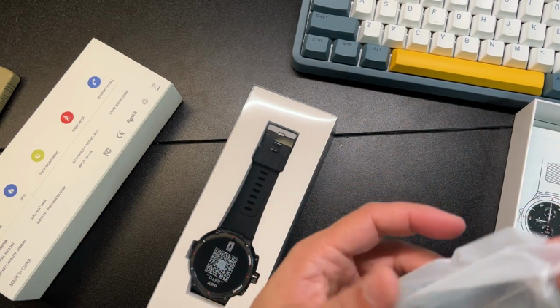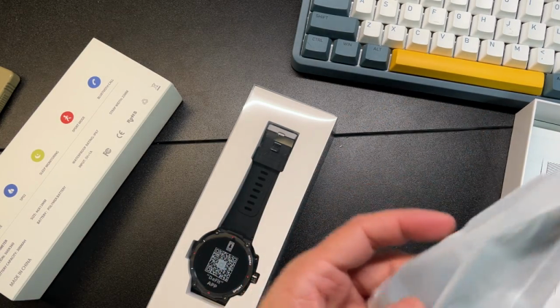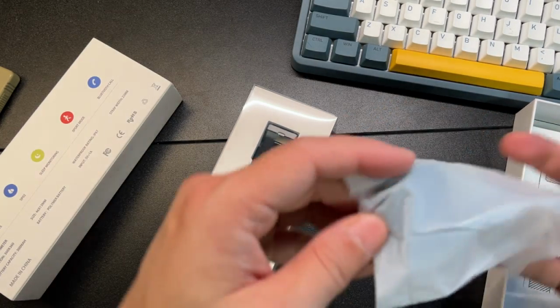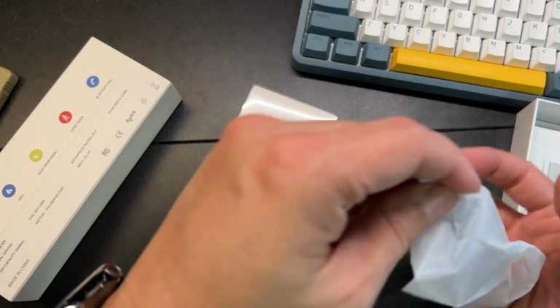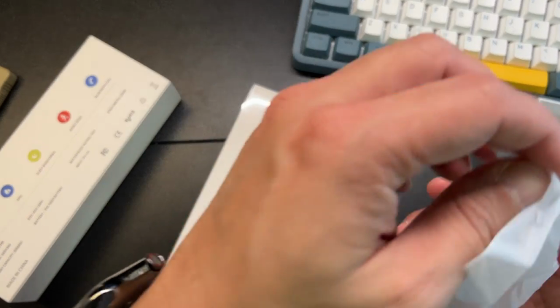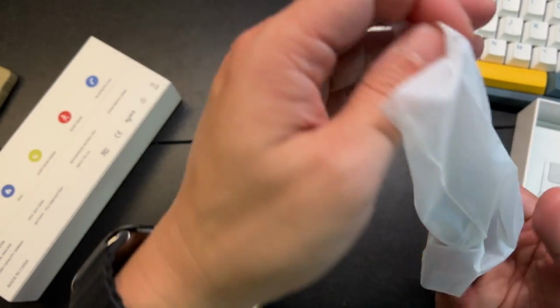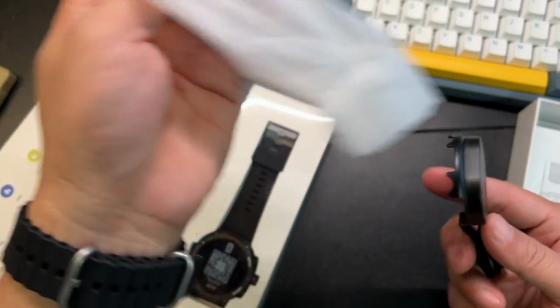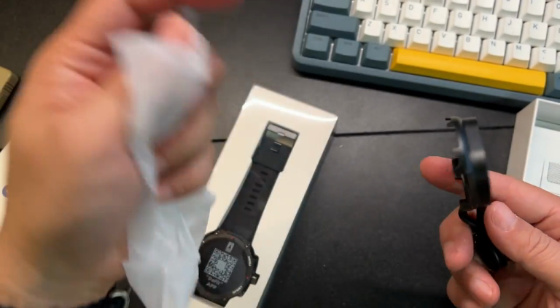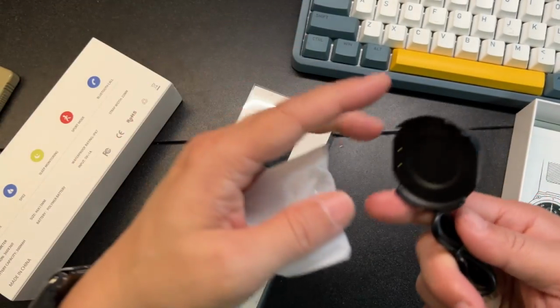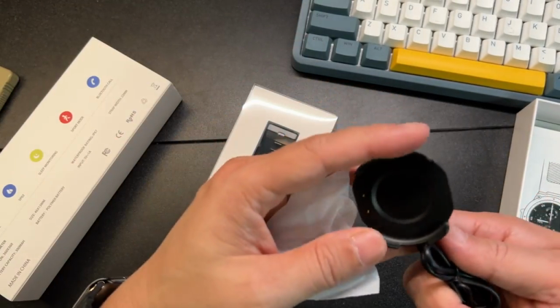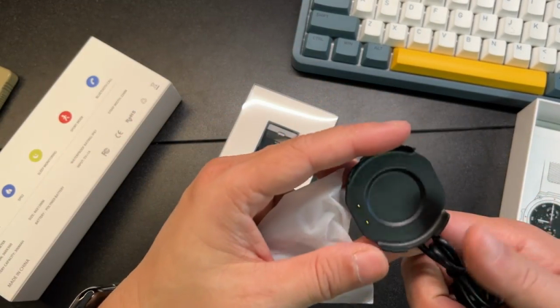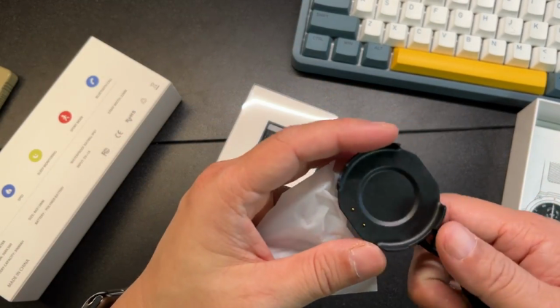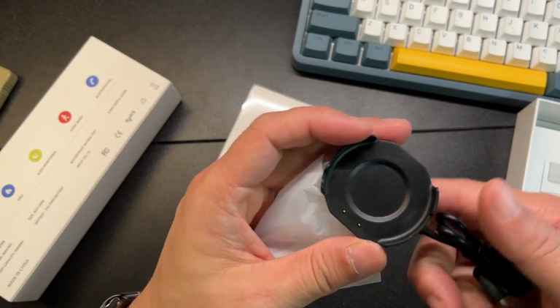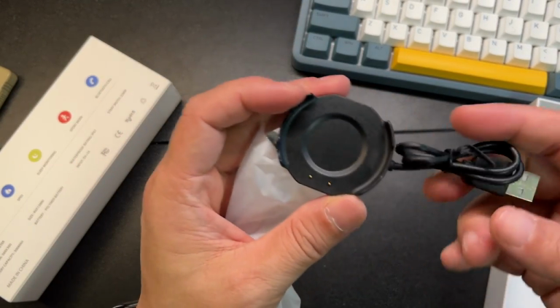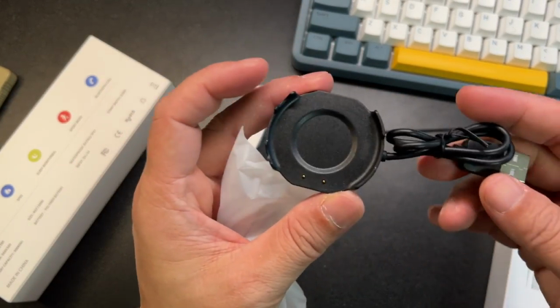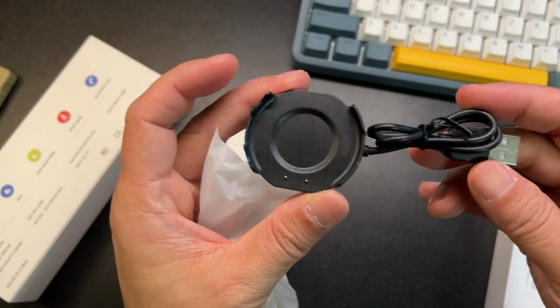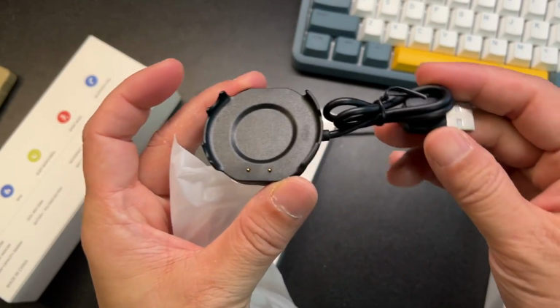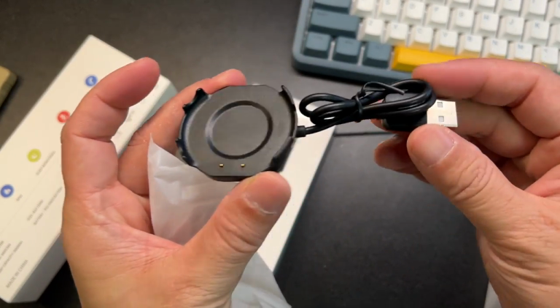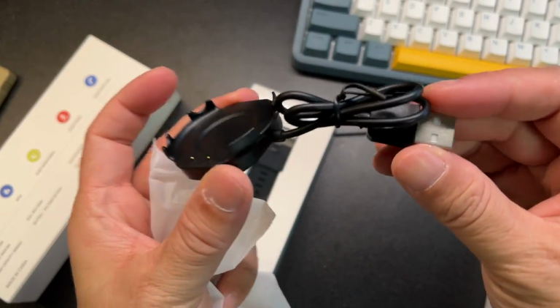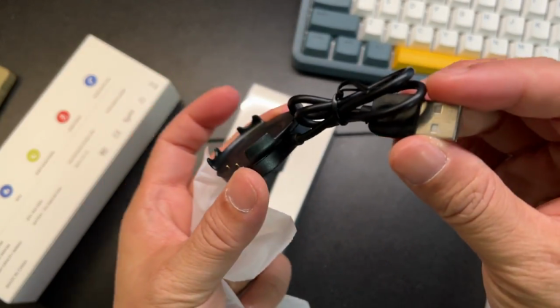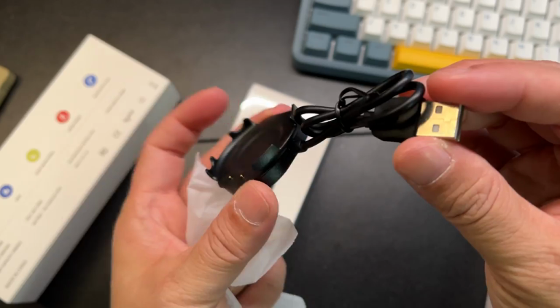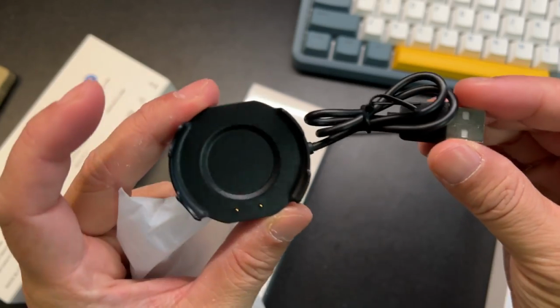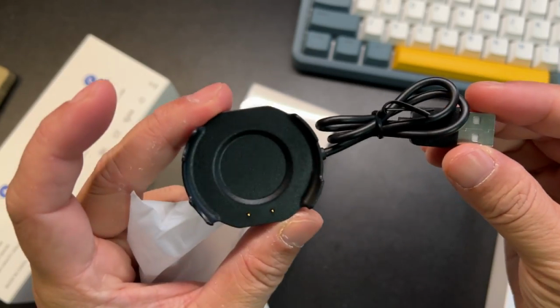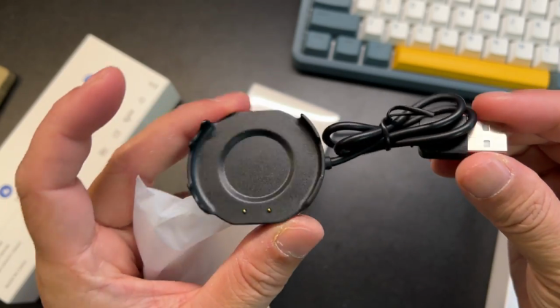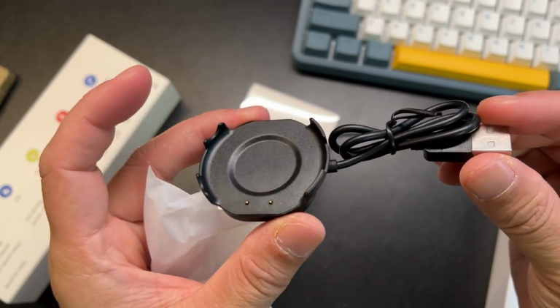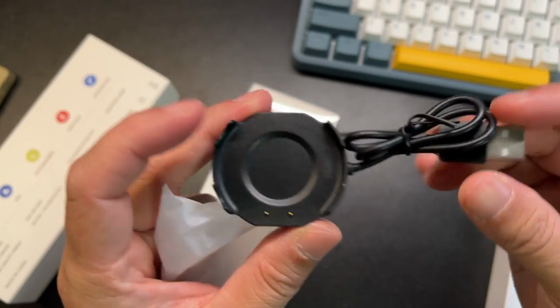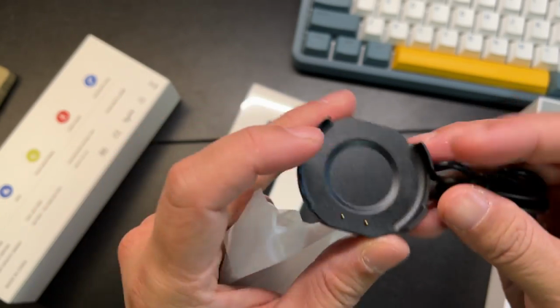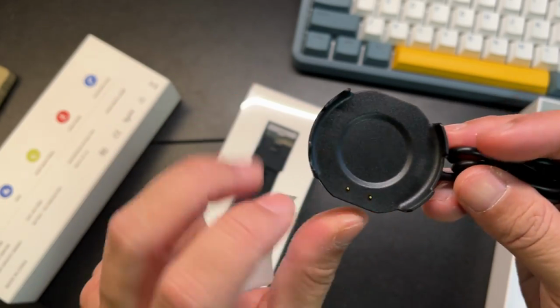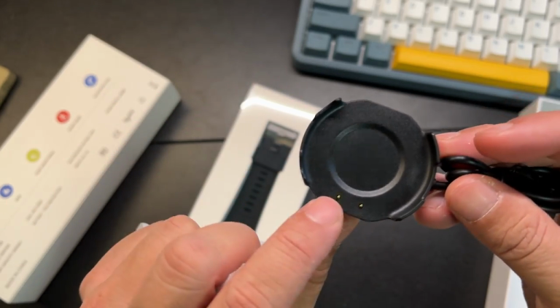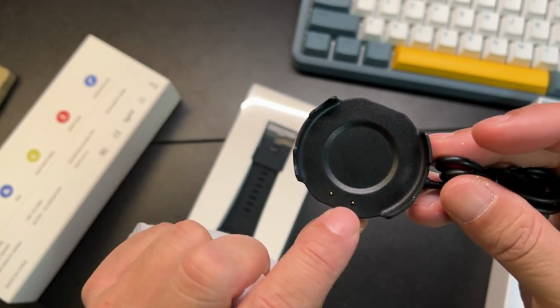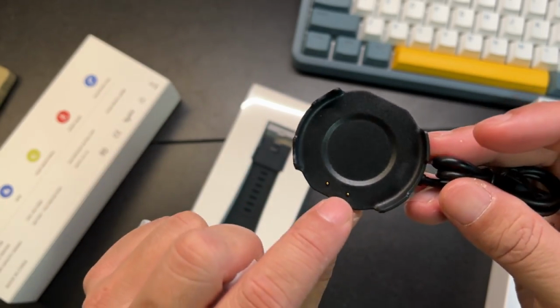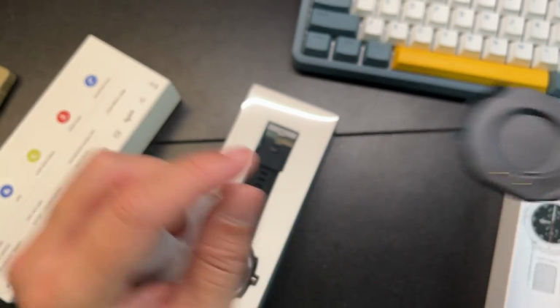This will be the charging puck, so don't lose that. It has two prongs.